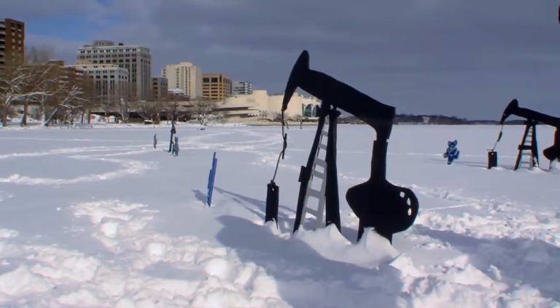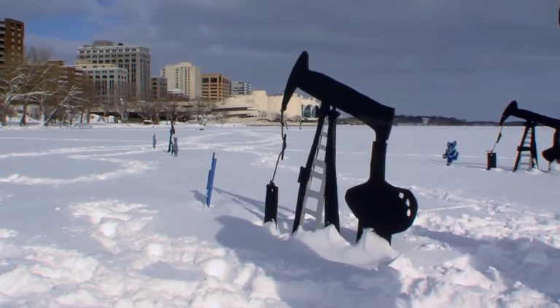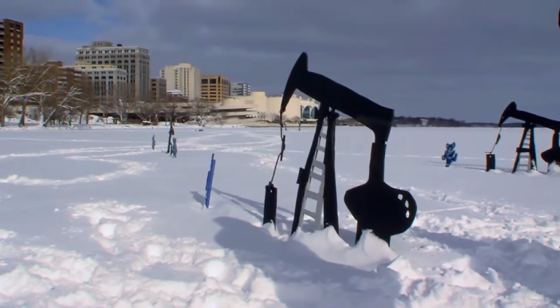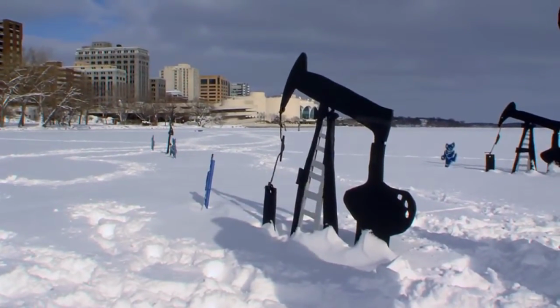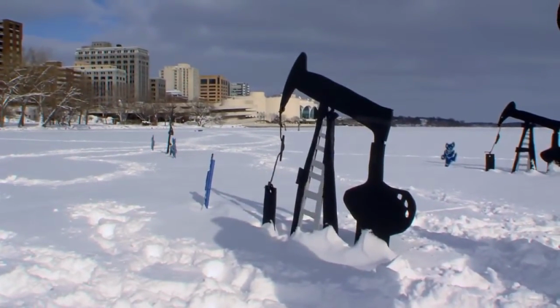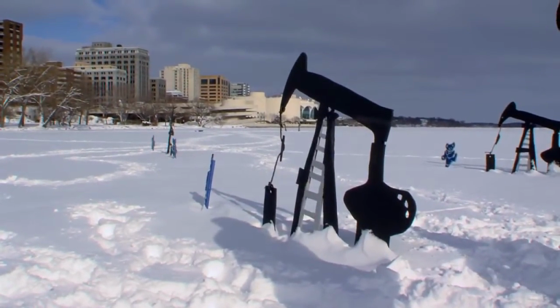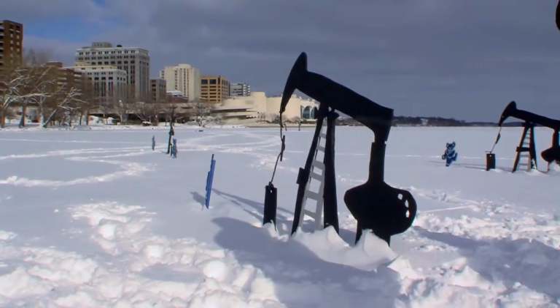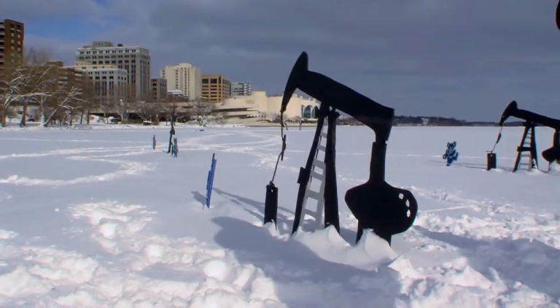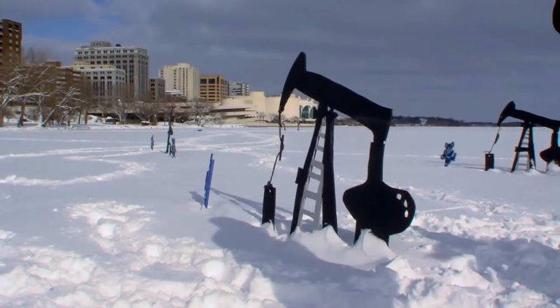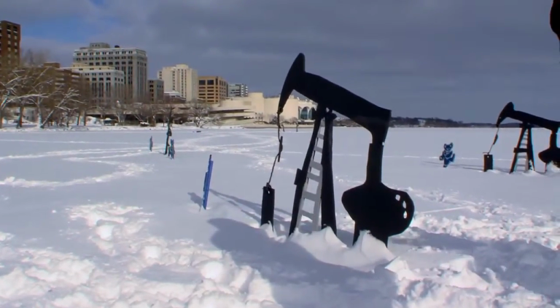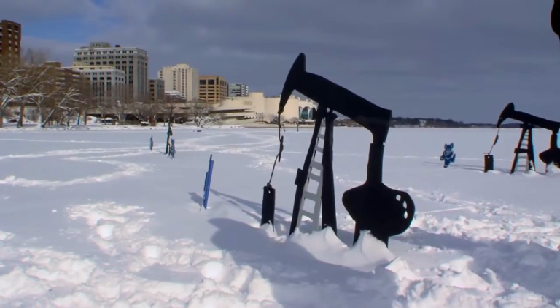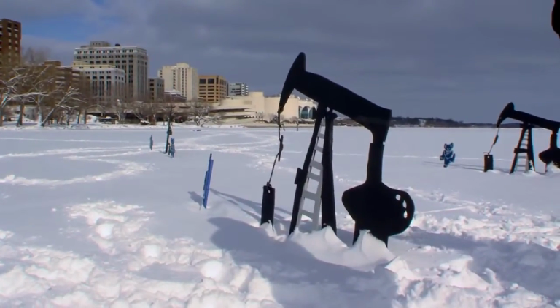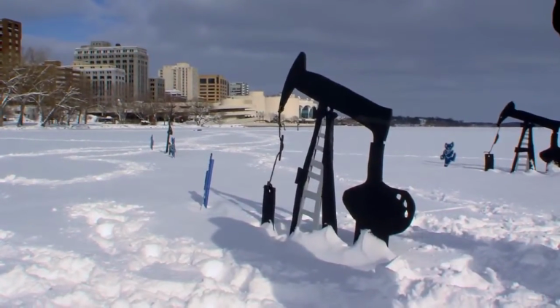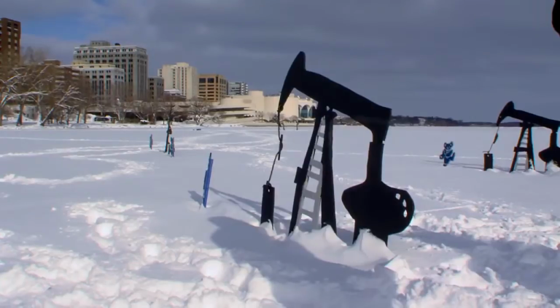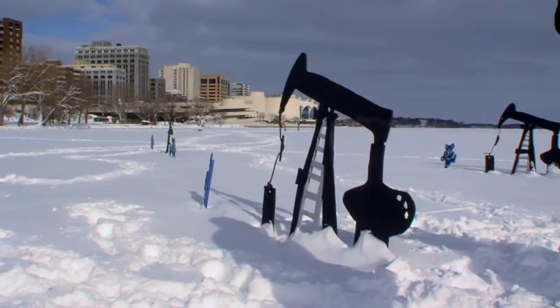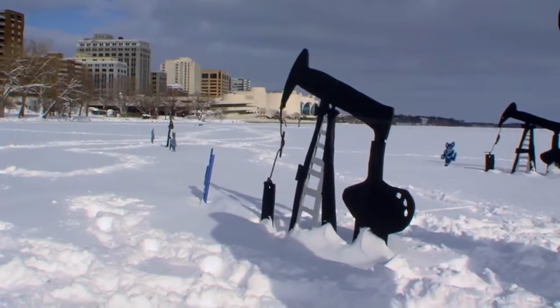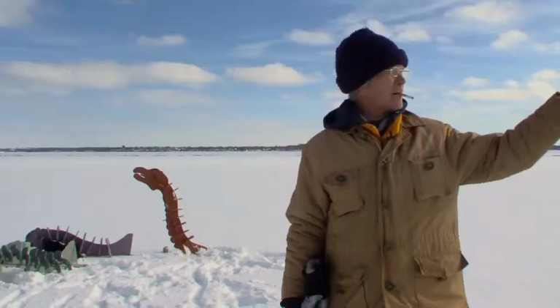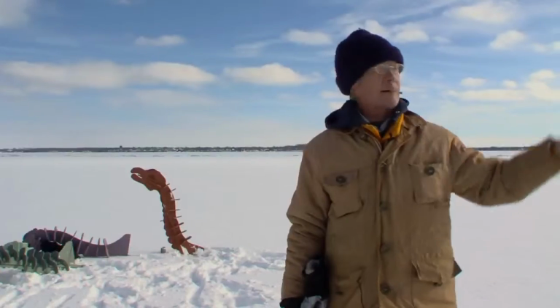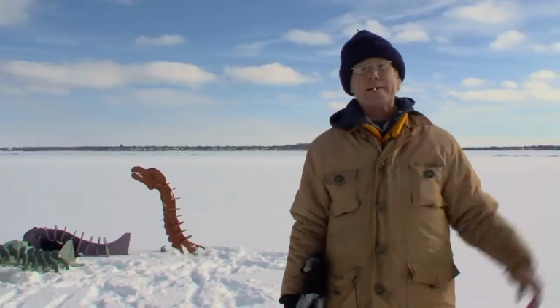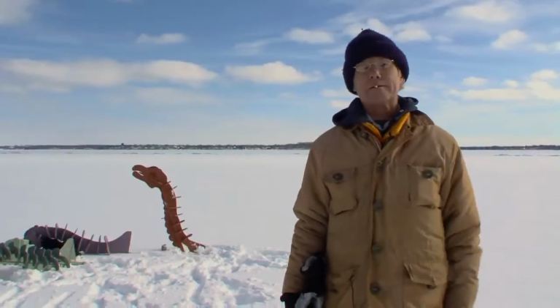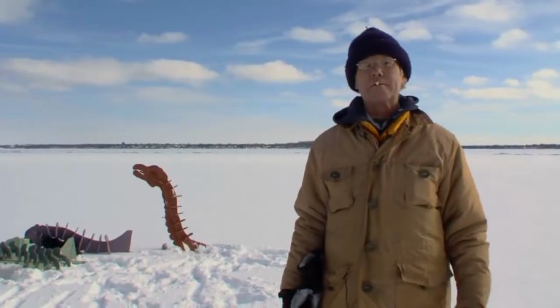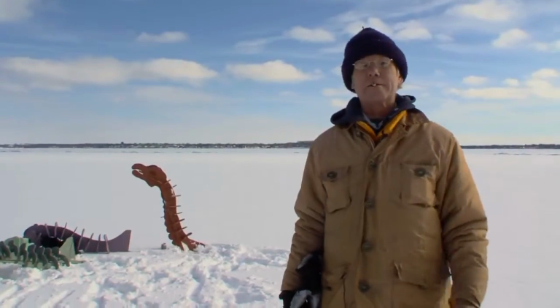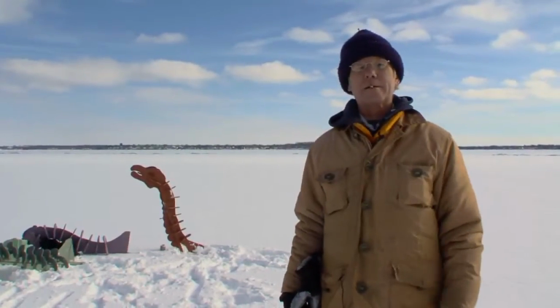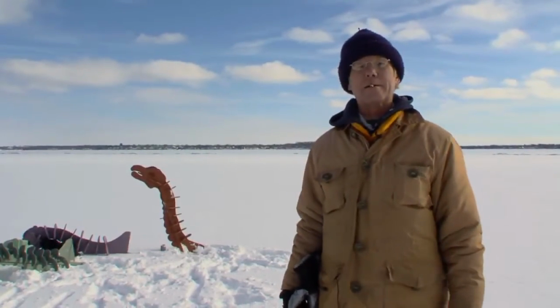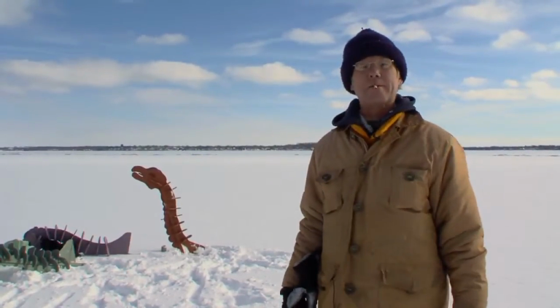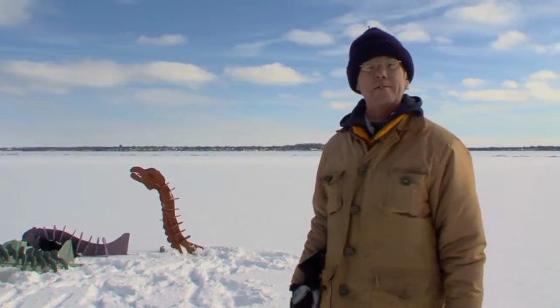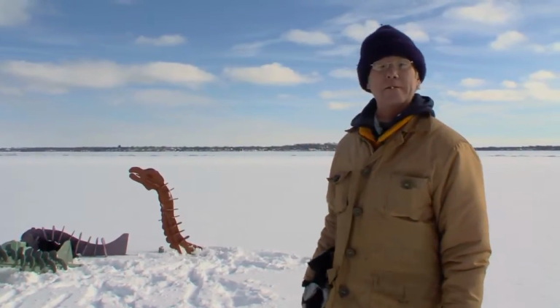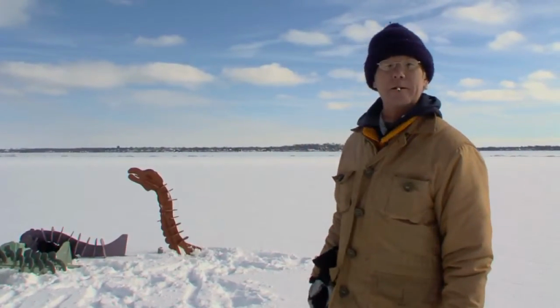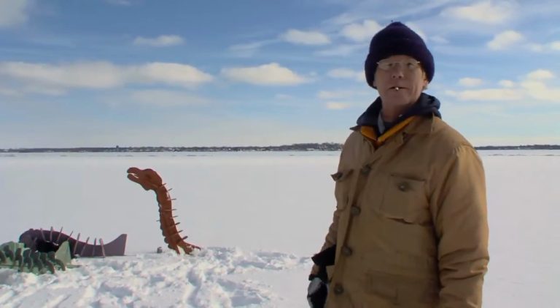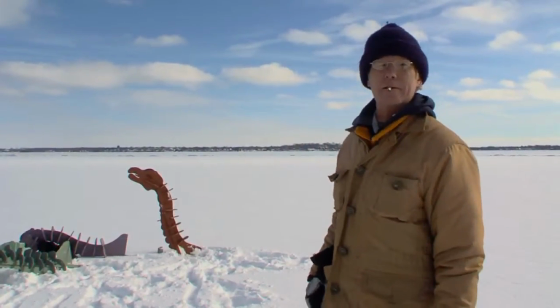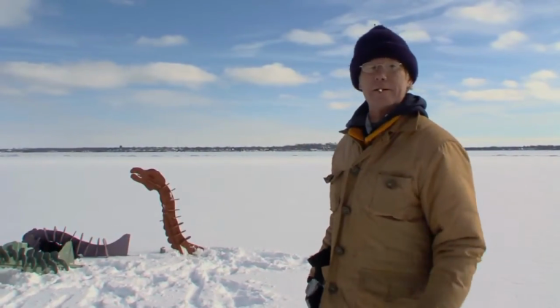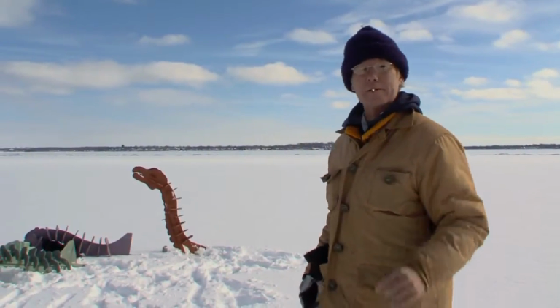What about the environmental risk? Oh no, don't worry about that. I can't screw this lake up any worse than it already is.